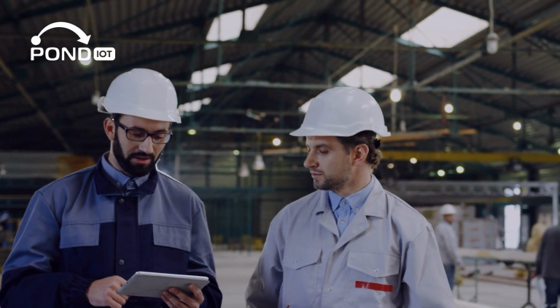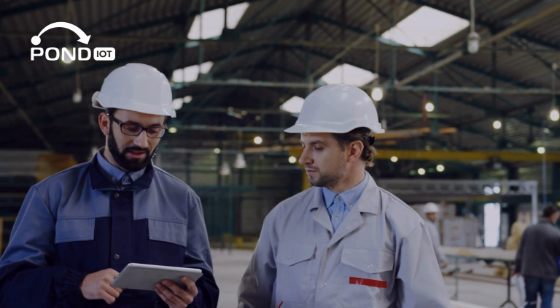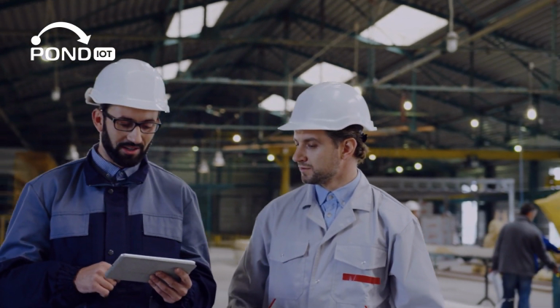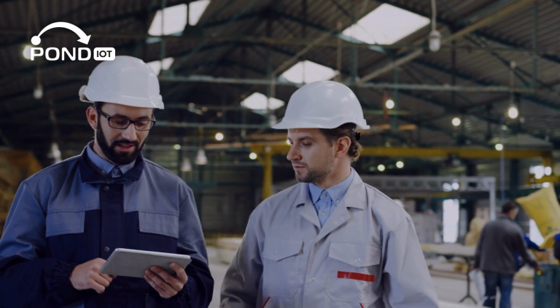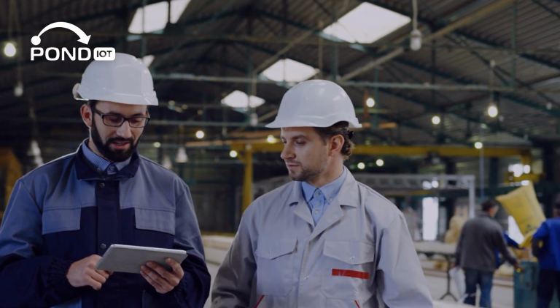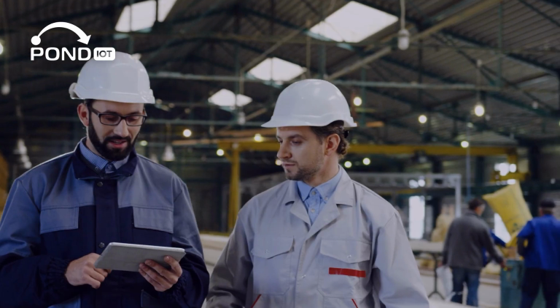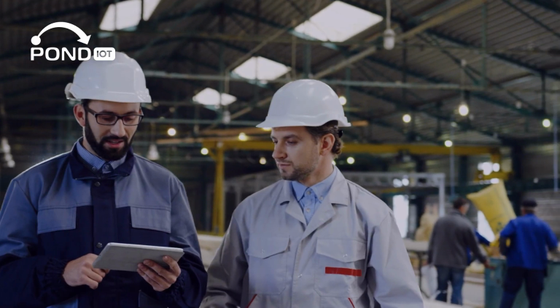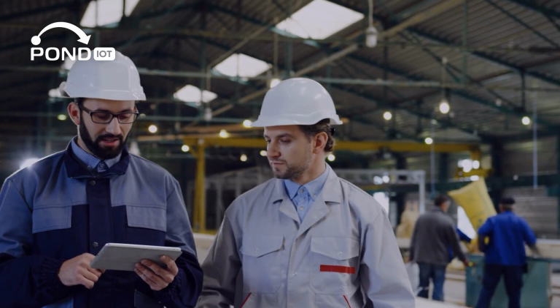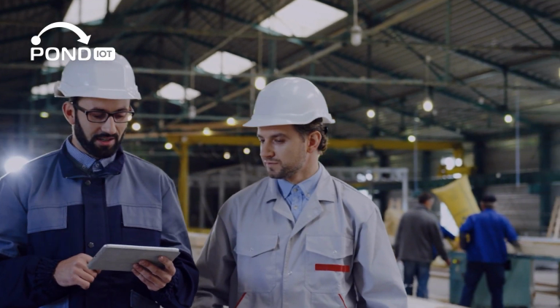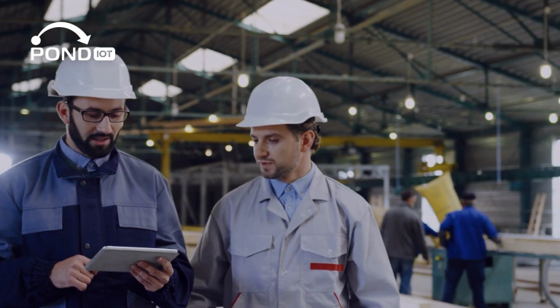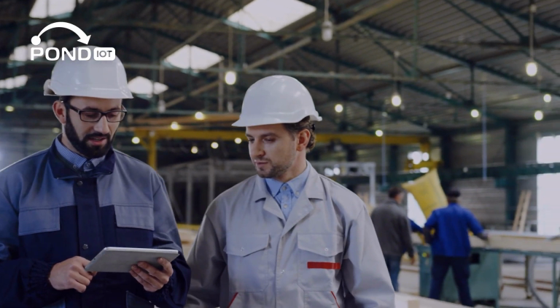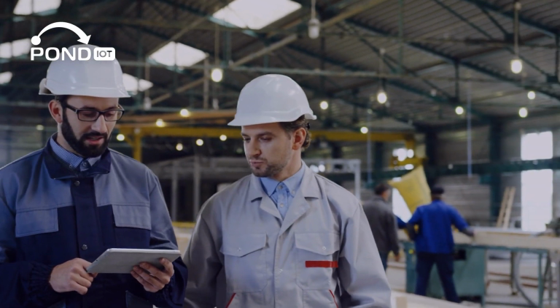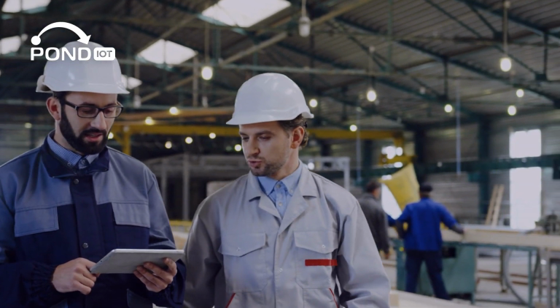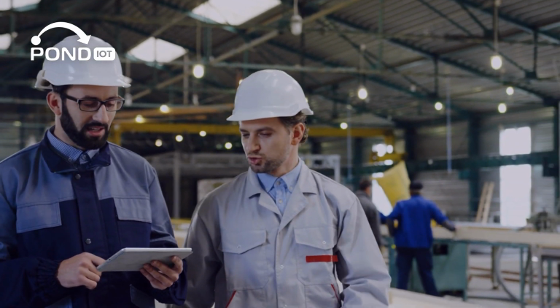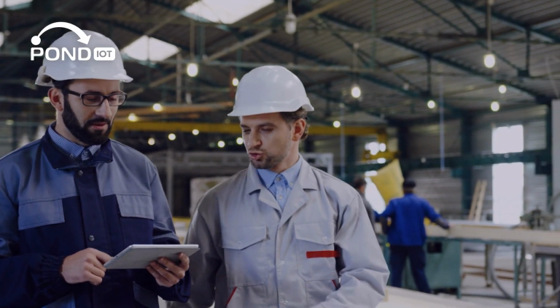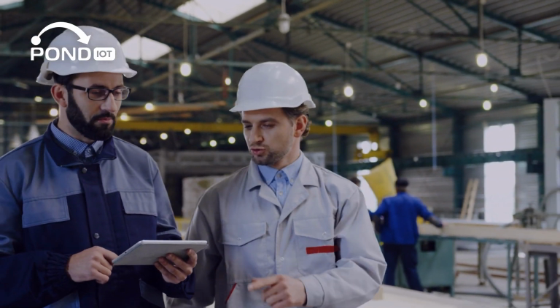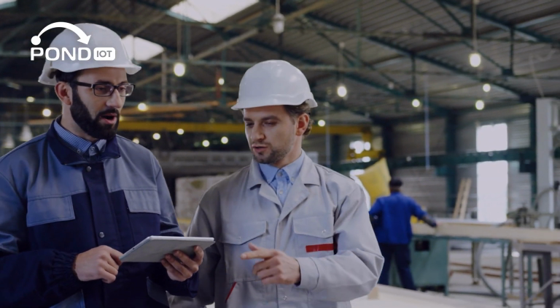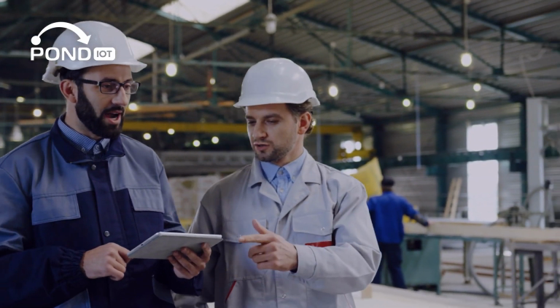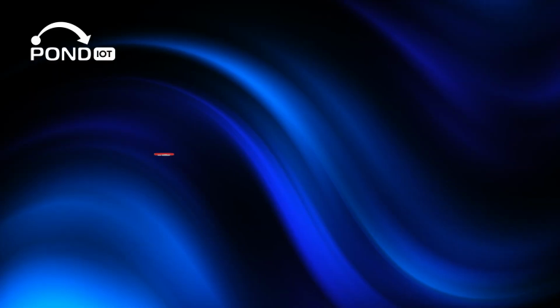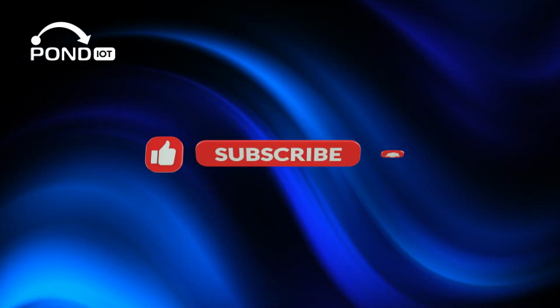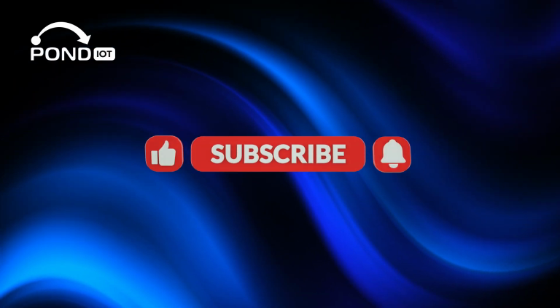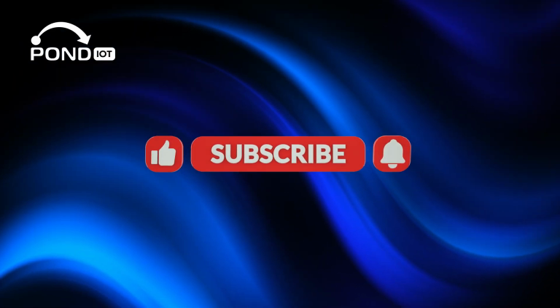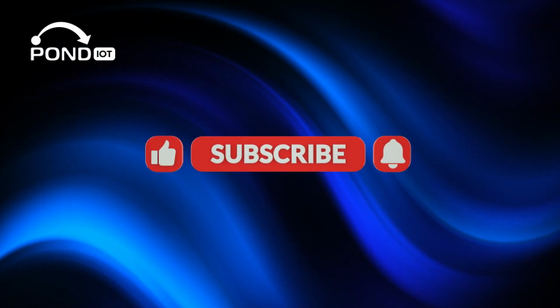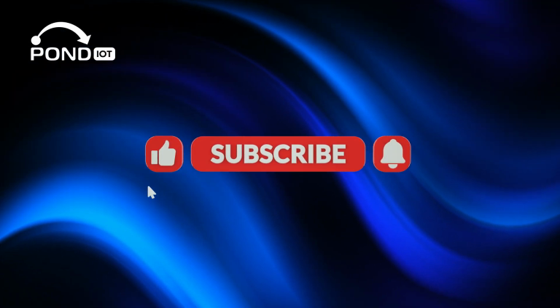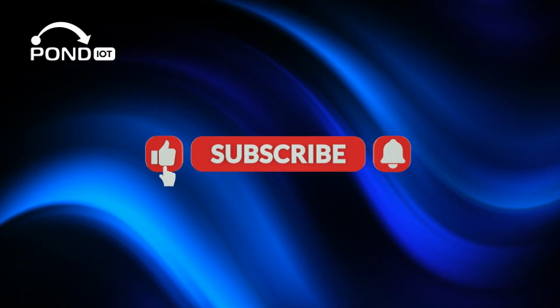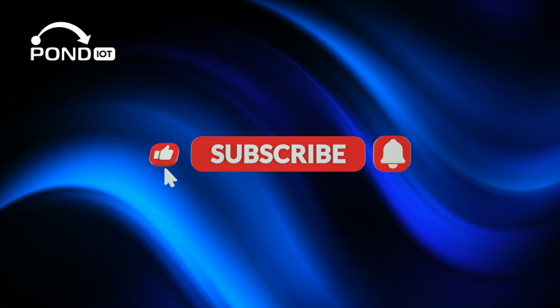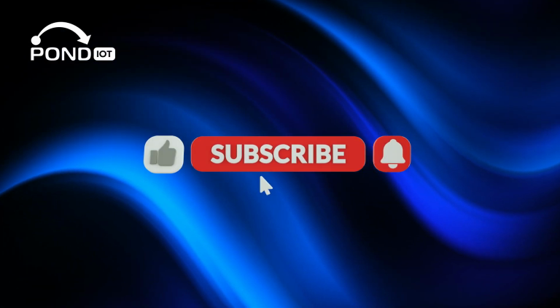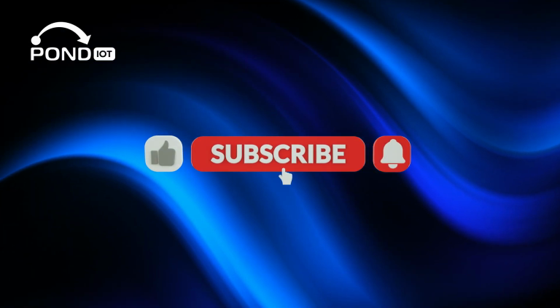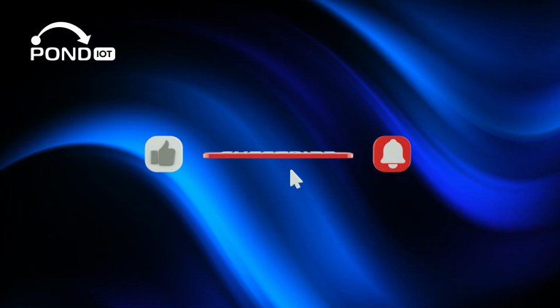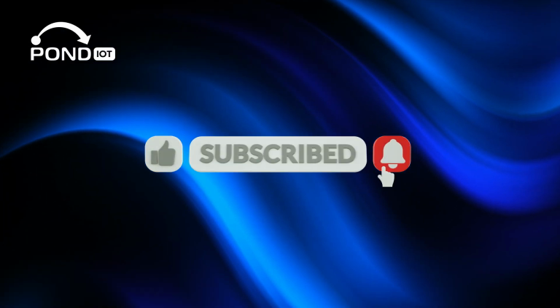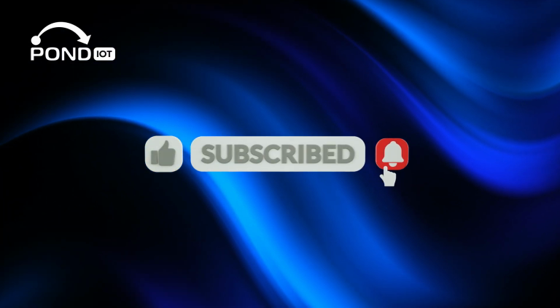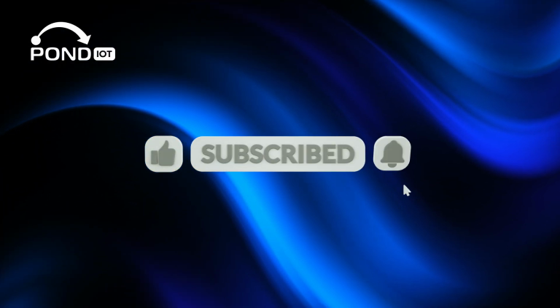We're going to break it down. But first, make sure to hit that like button and subscribe for more videos.